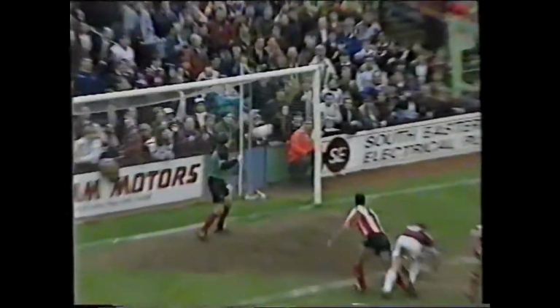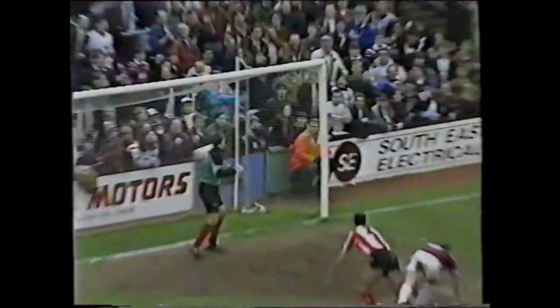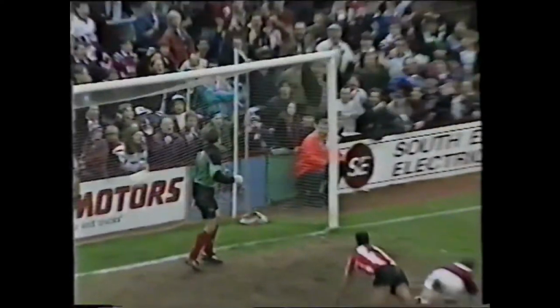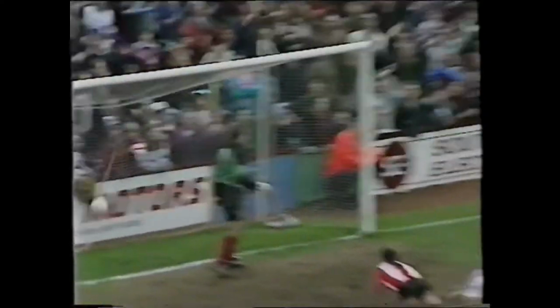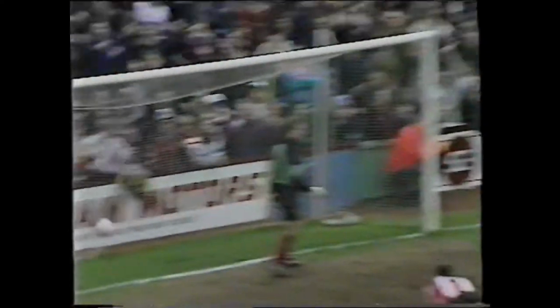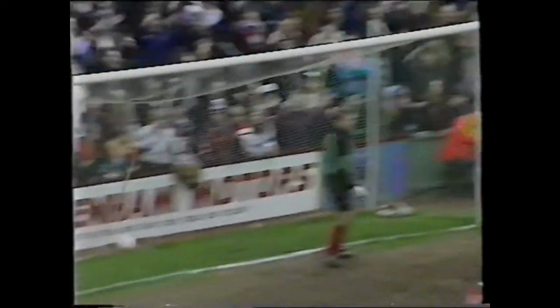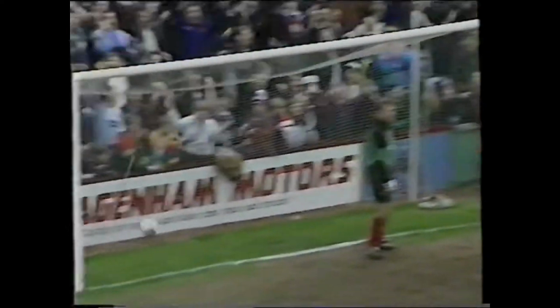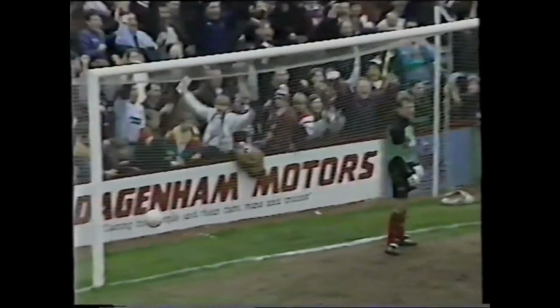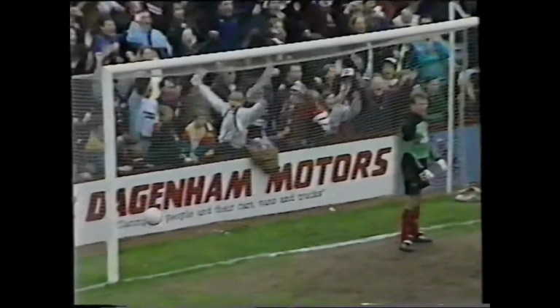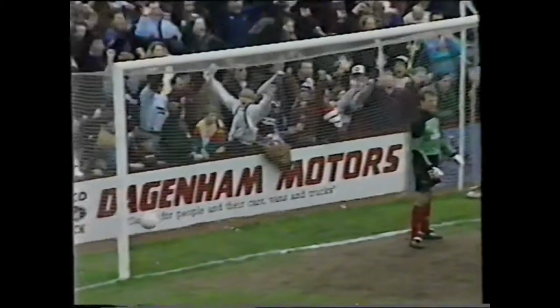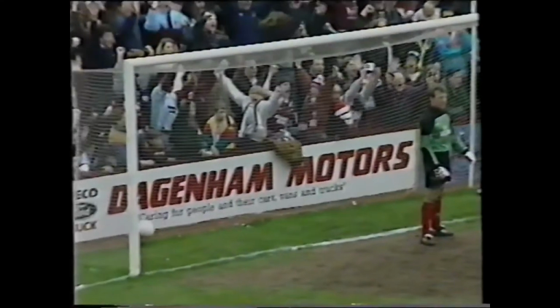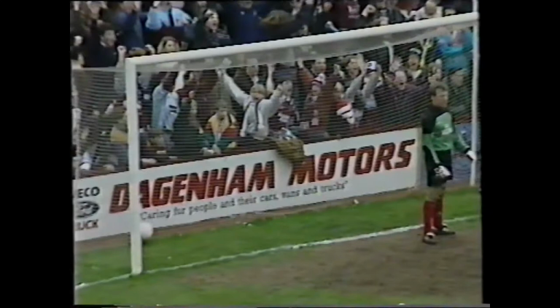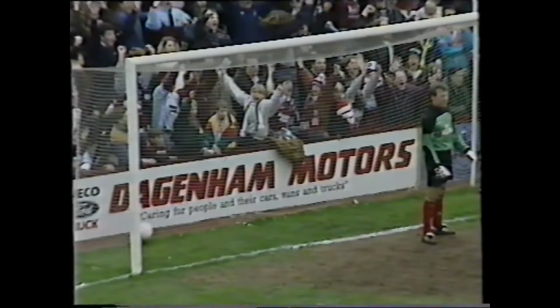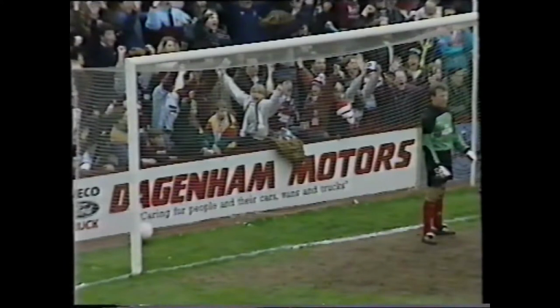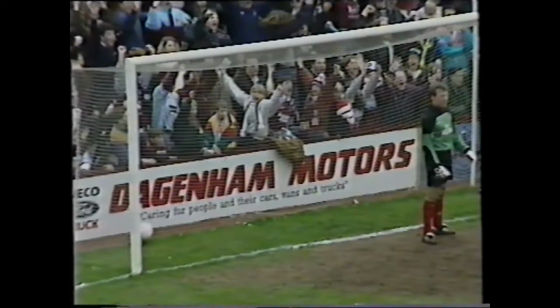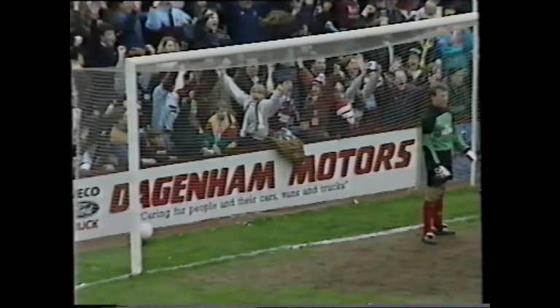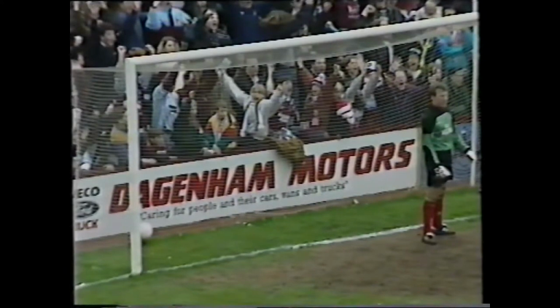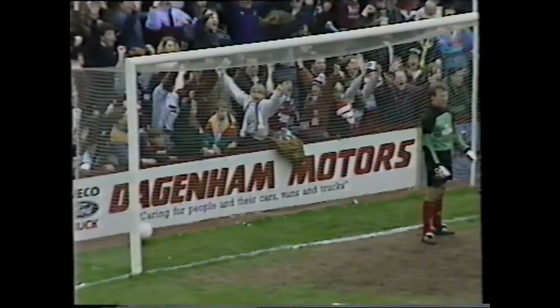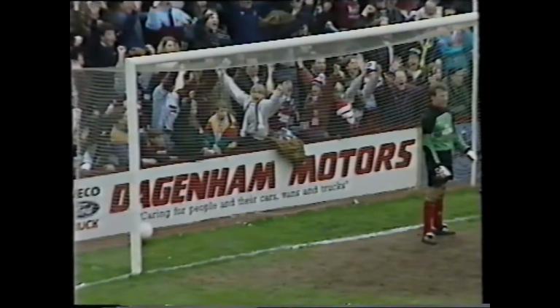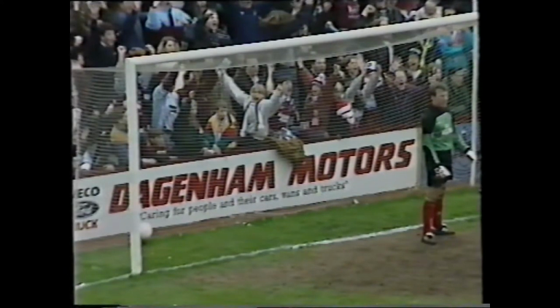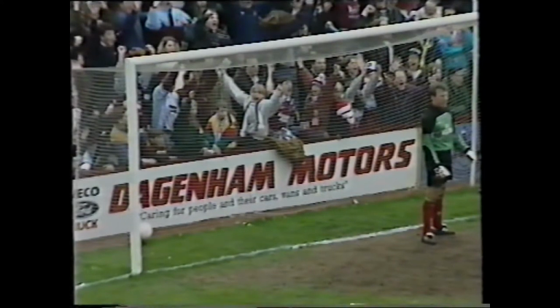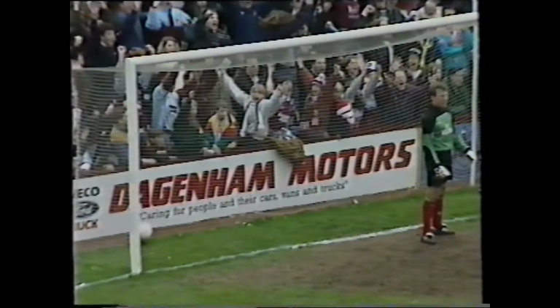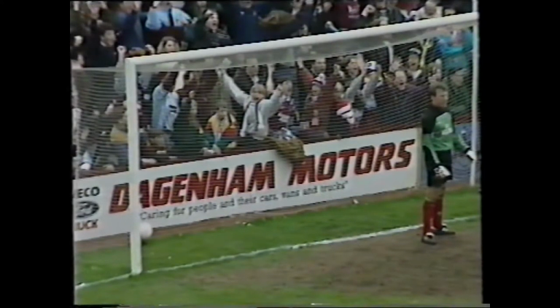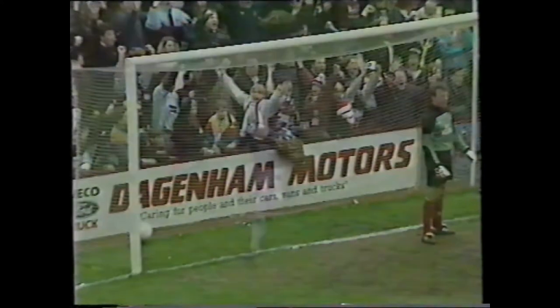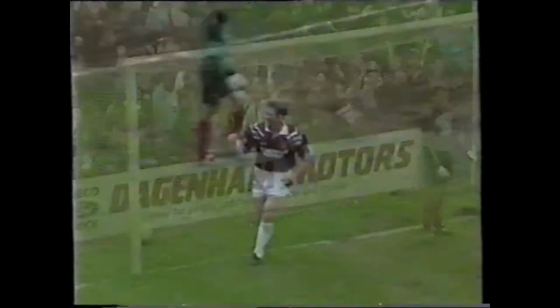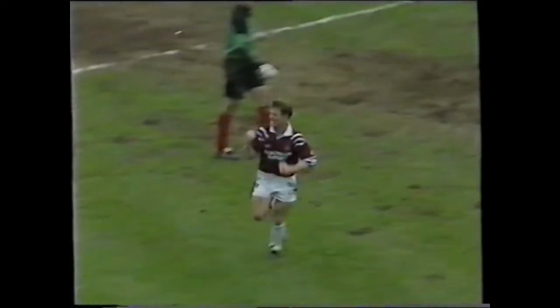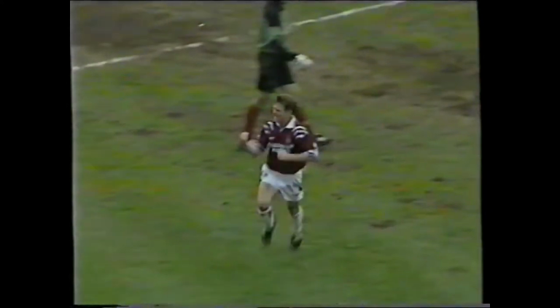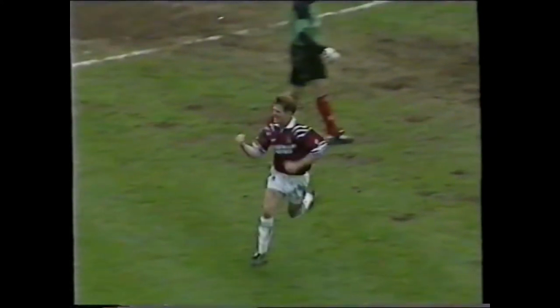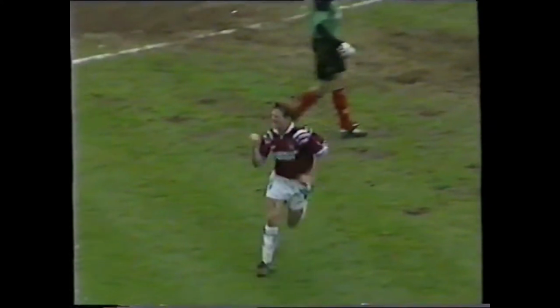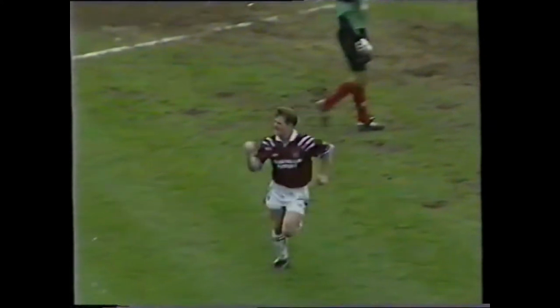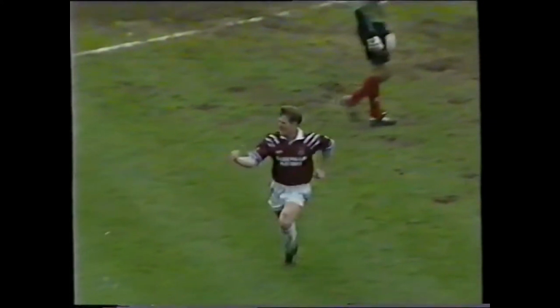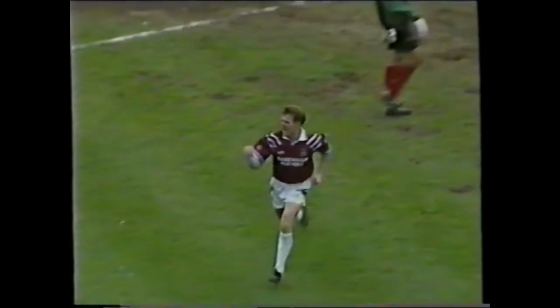18 minutes gone, it's West Ham United 1, Brentford 0 — and look at him, he's delighted.